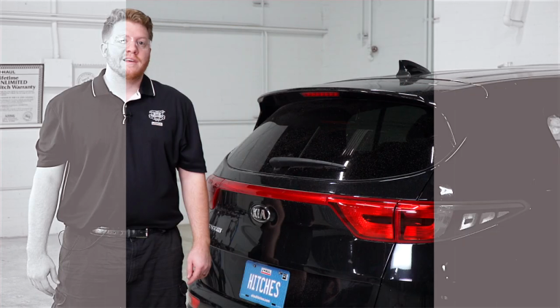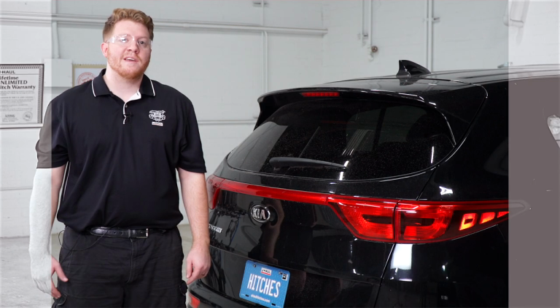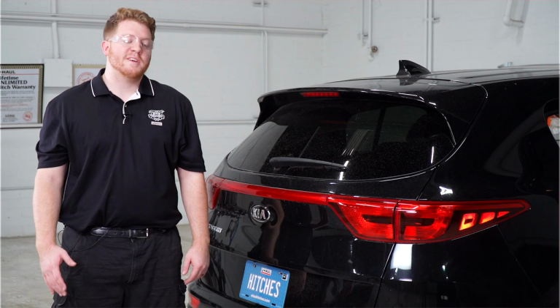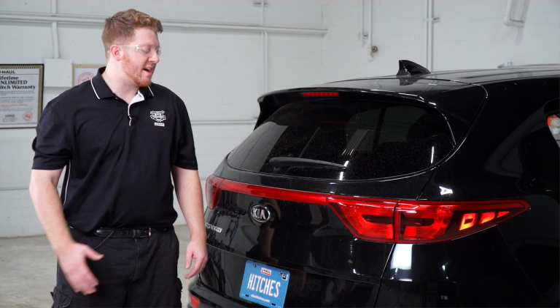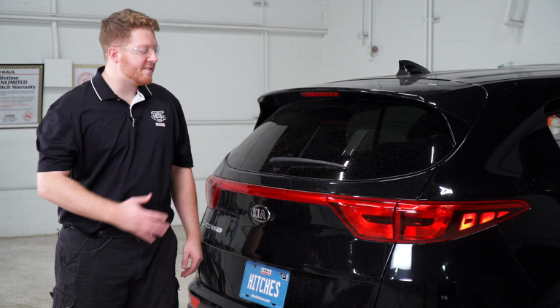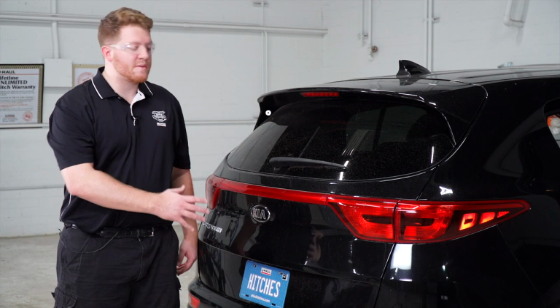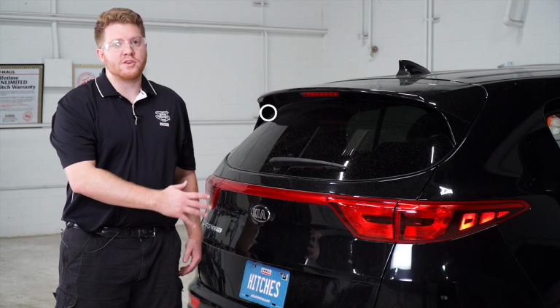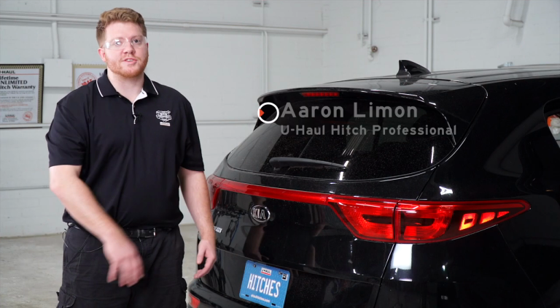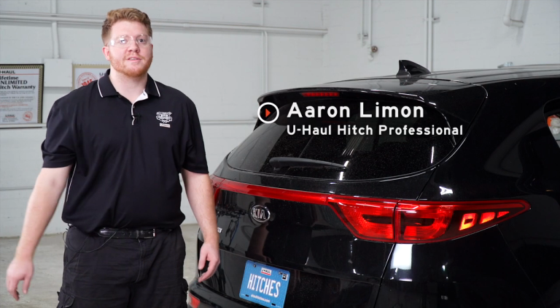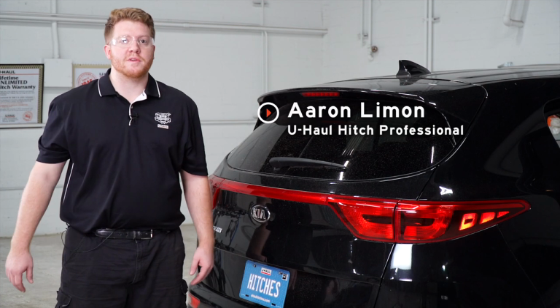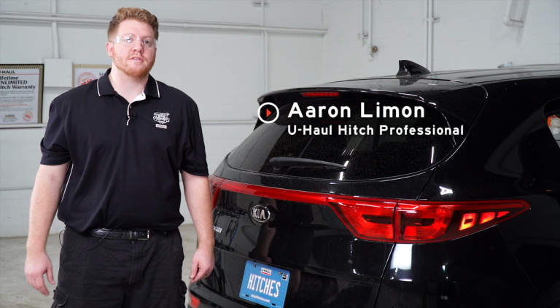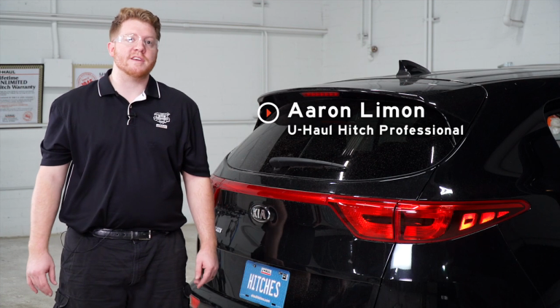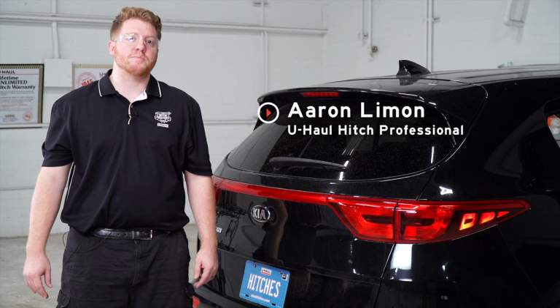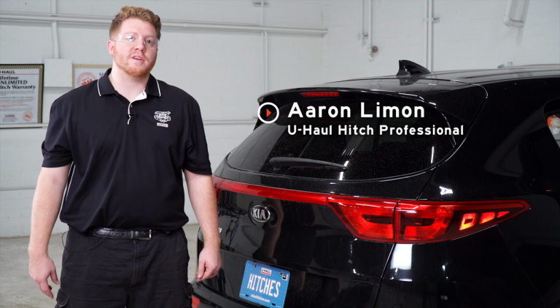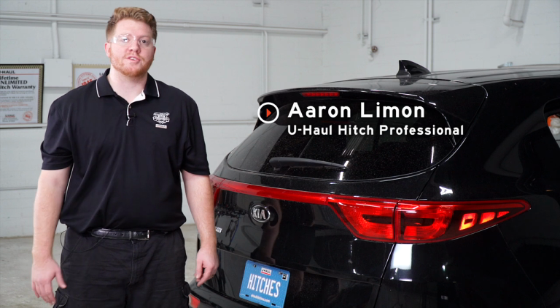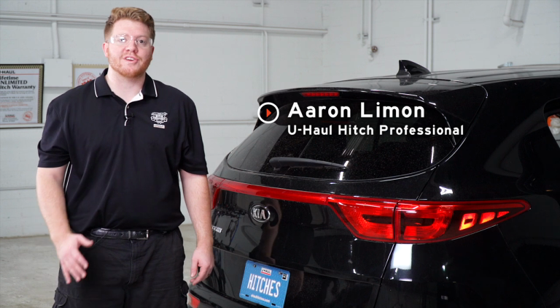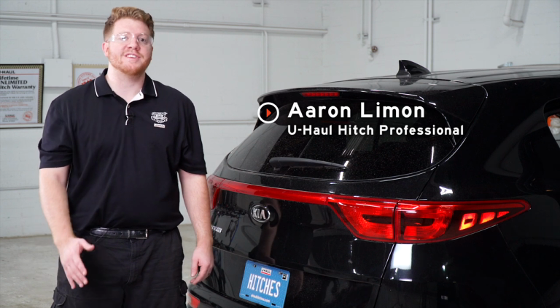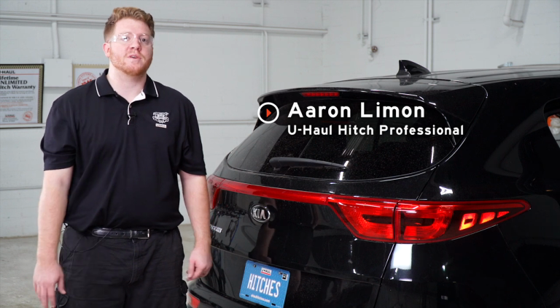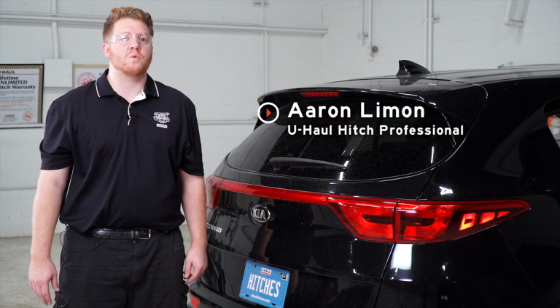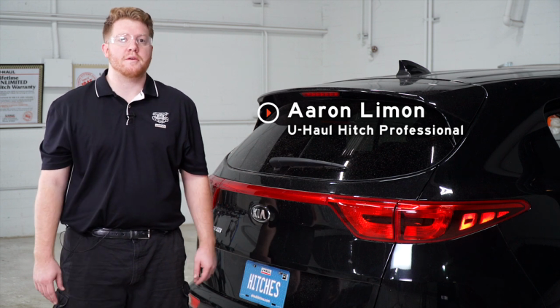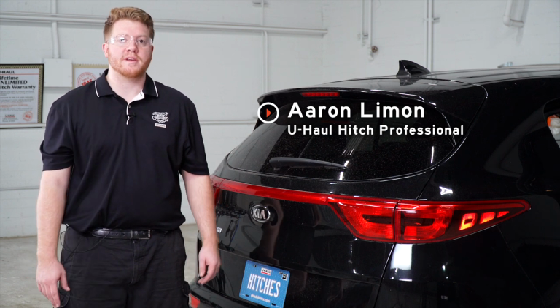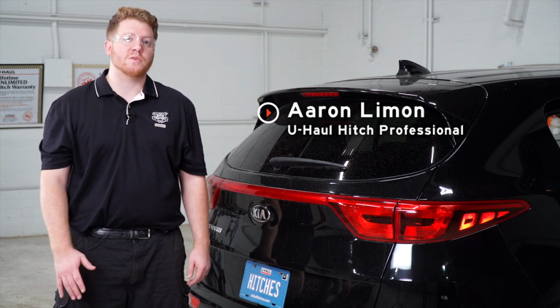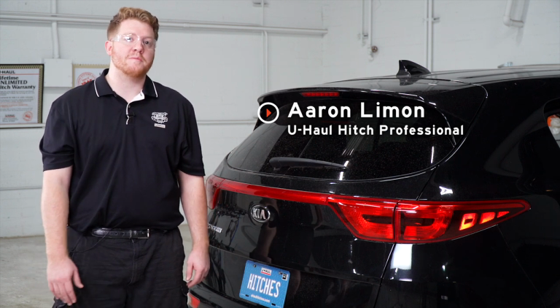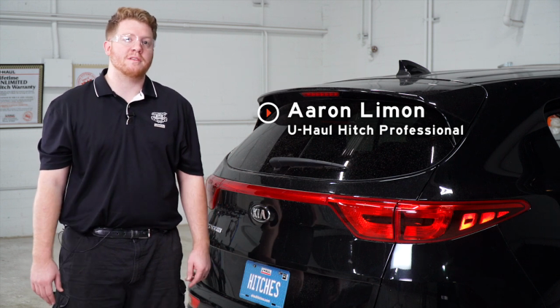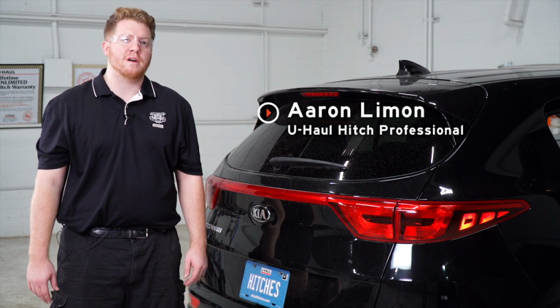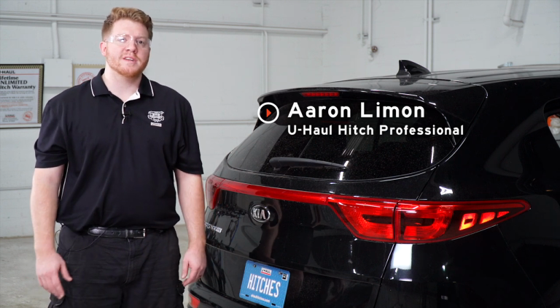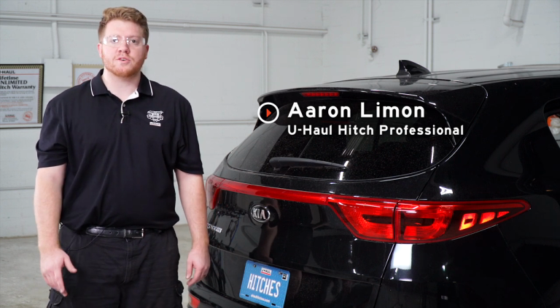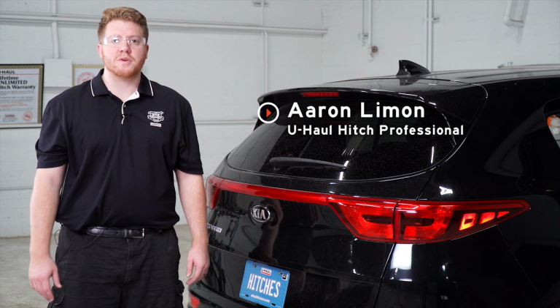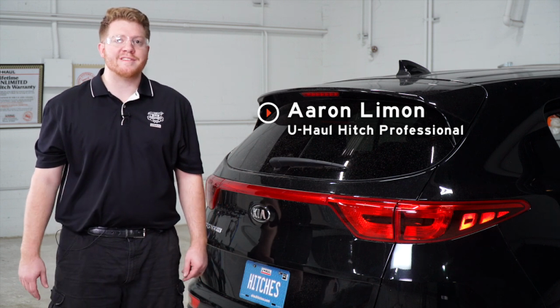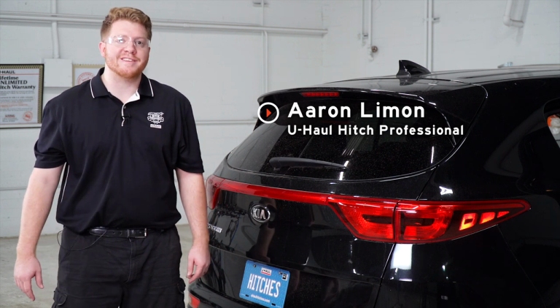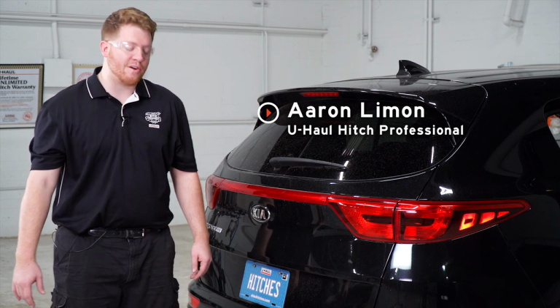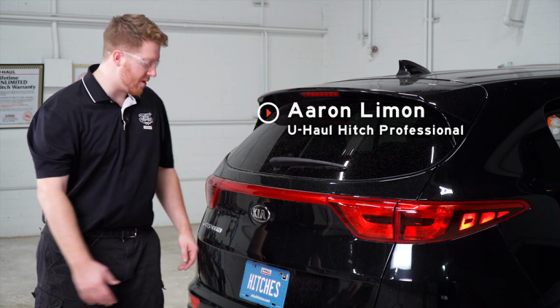Hey, what's up you guys. If you're going to be towing a trailer with your Kia Sportage, you're going to need trailer wiring — it's required by law. So let's go ahead and break down that install for you.